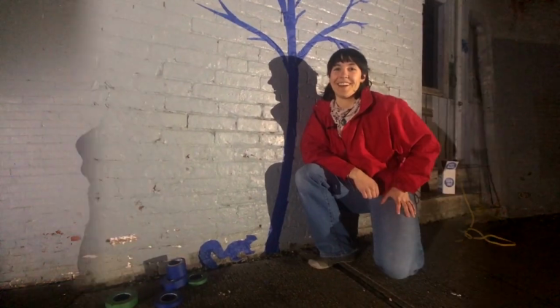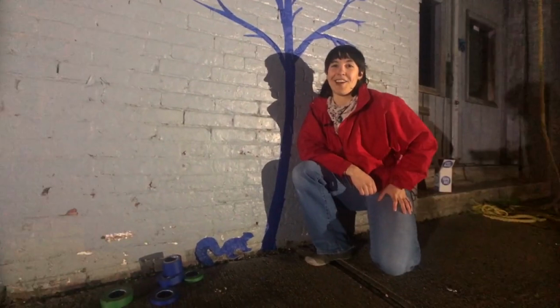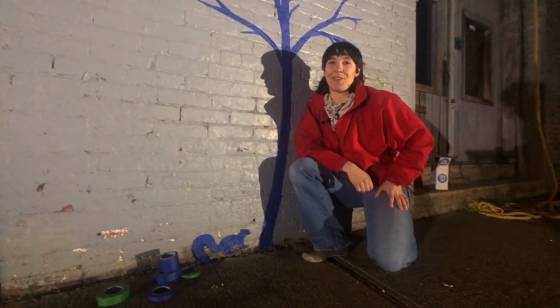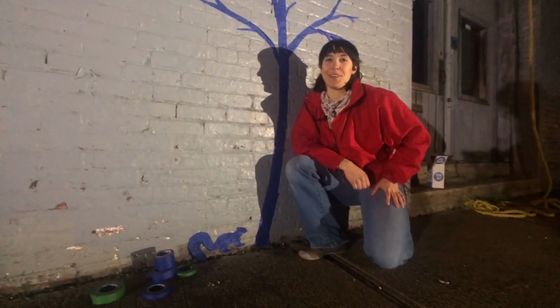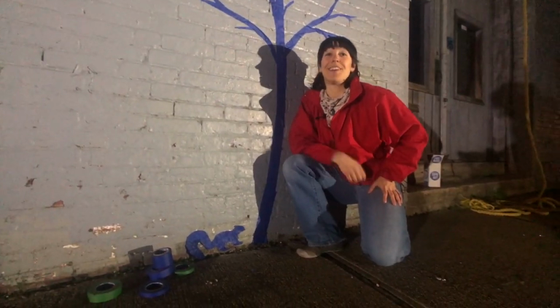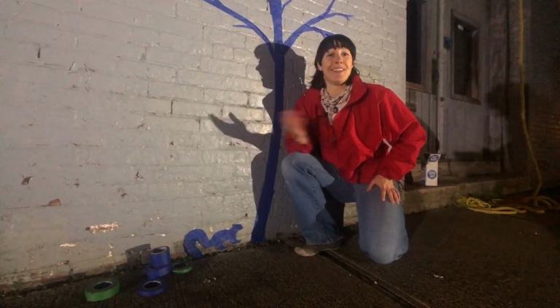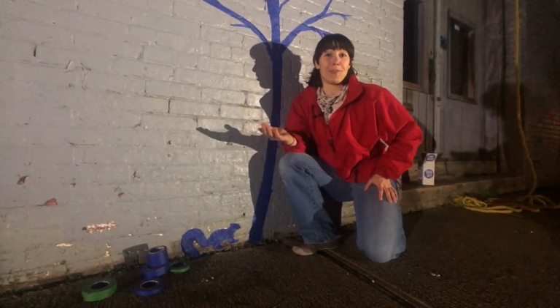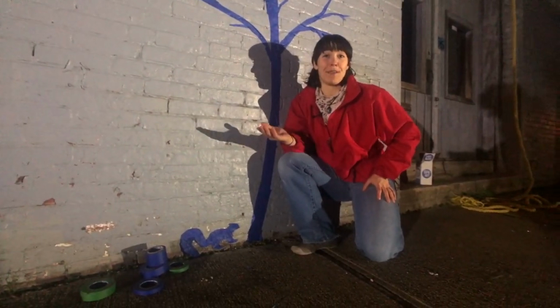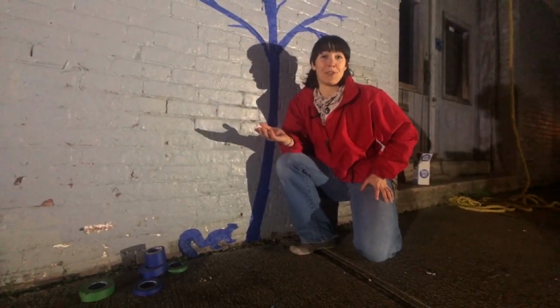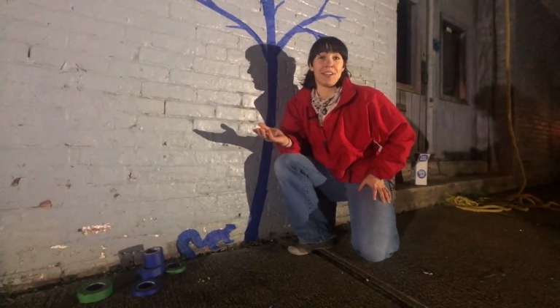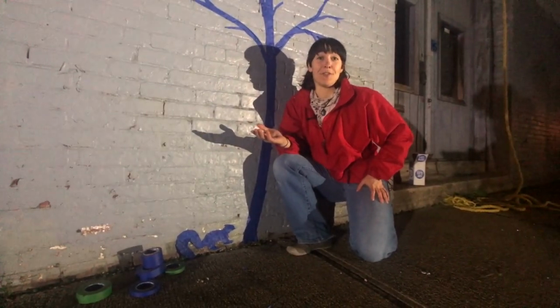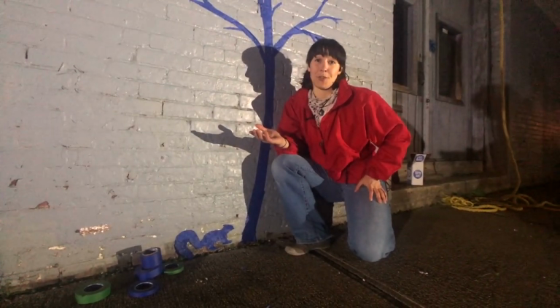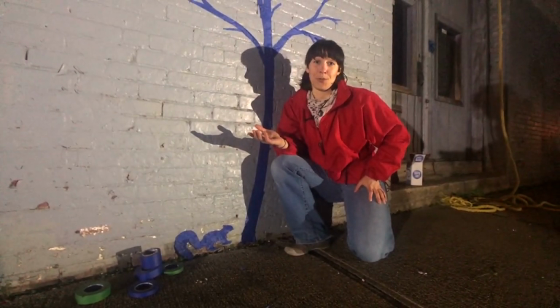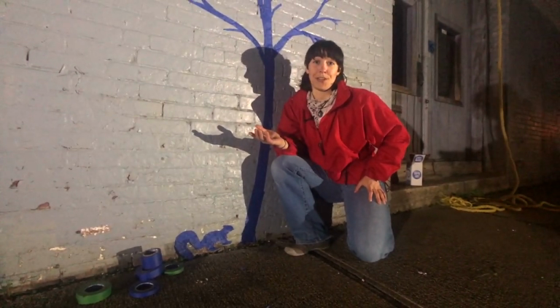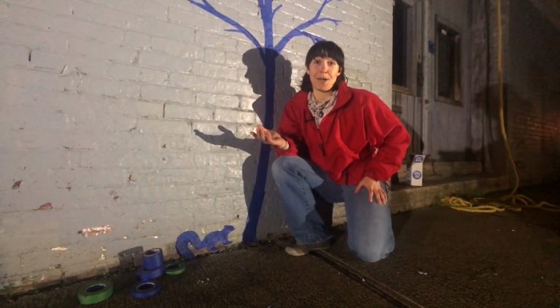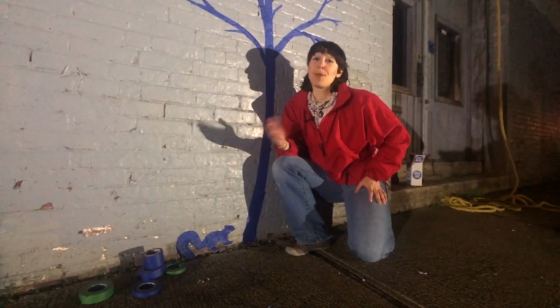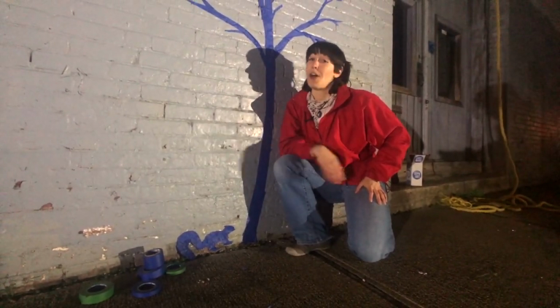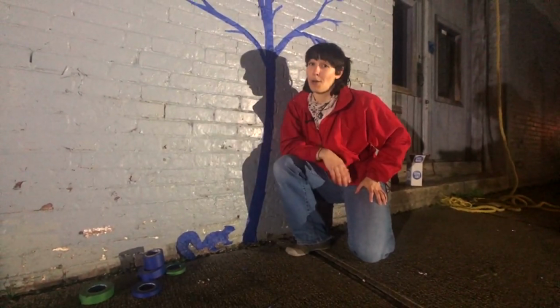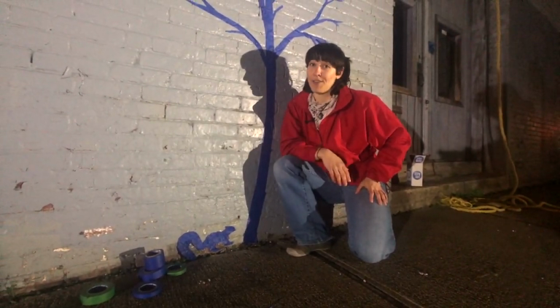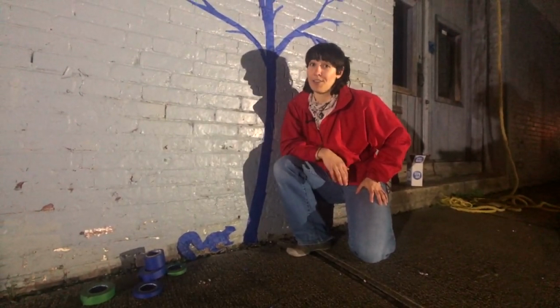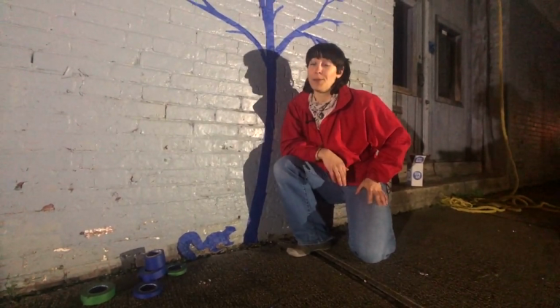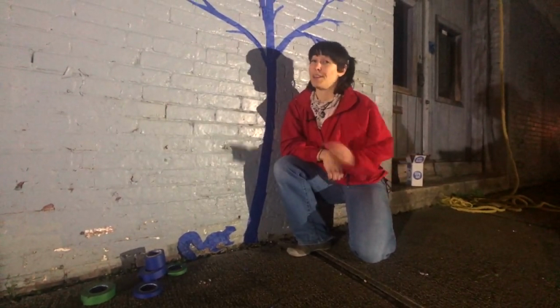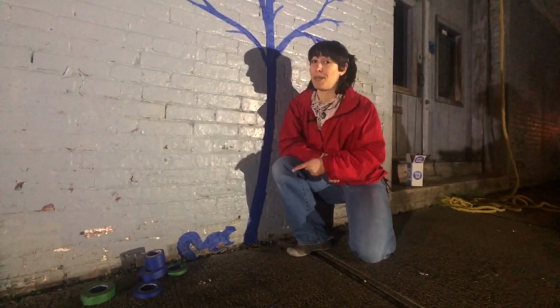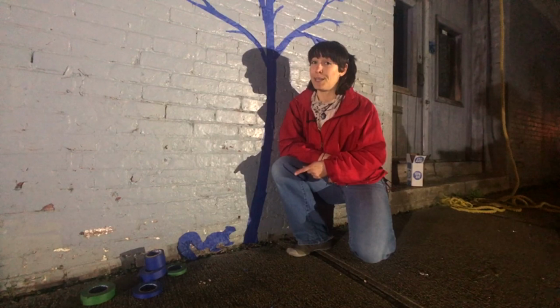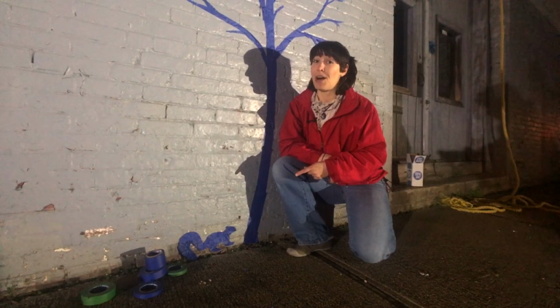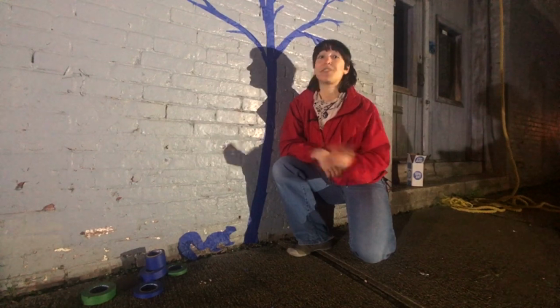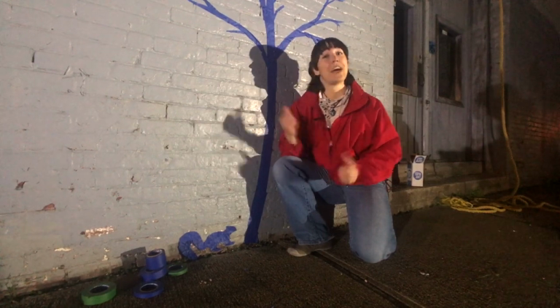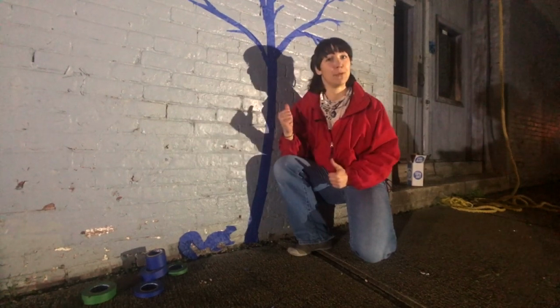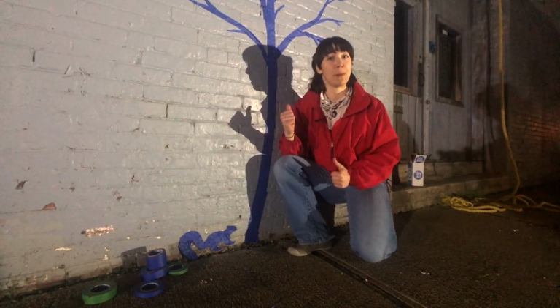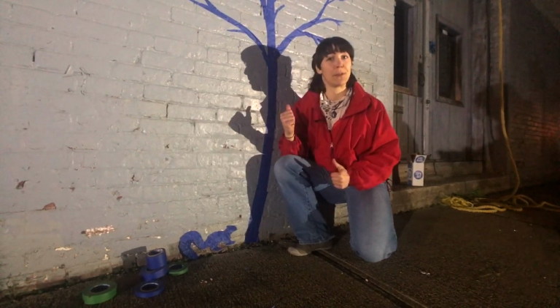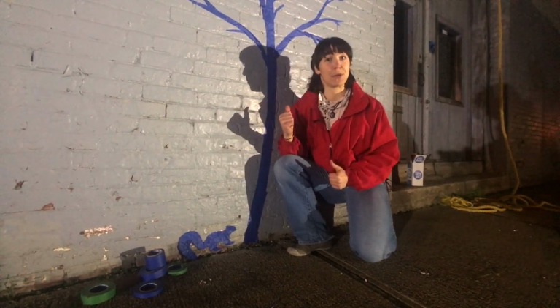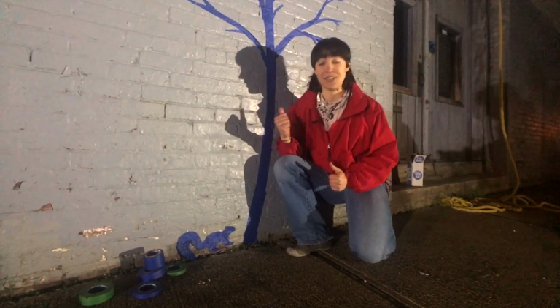Alright folks, now that we have a tree for this squirrel to climb, all we have to do is peel him off and move him up into the branches.